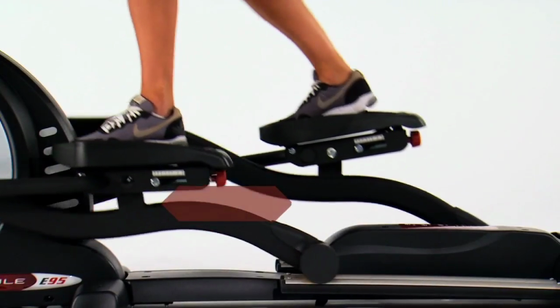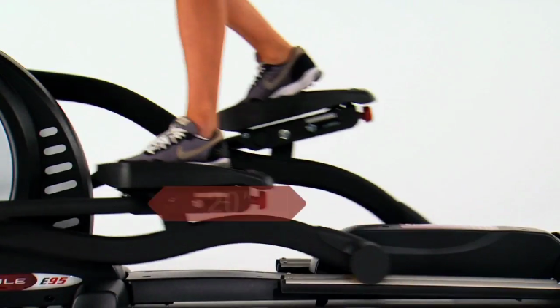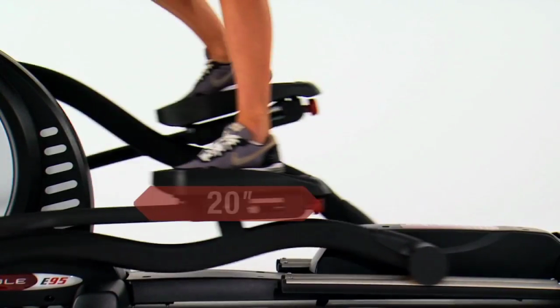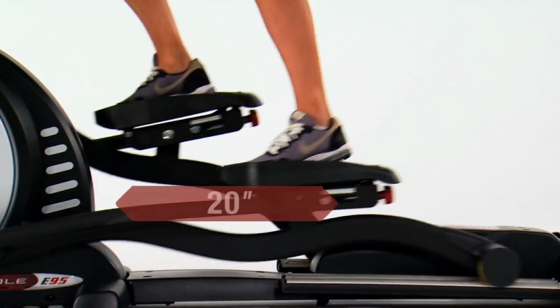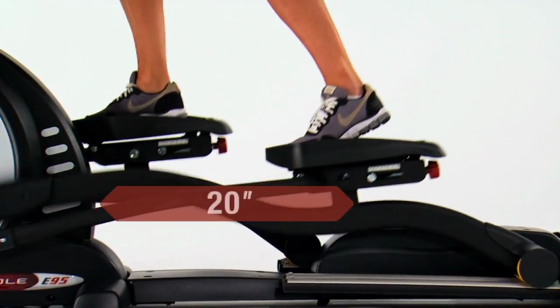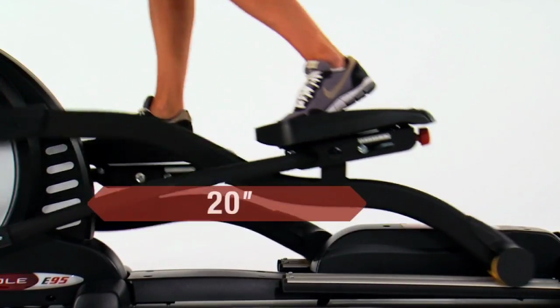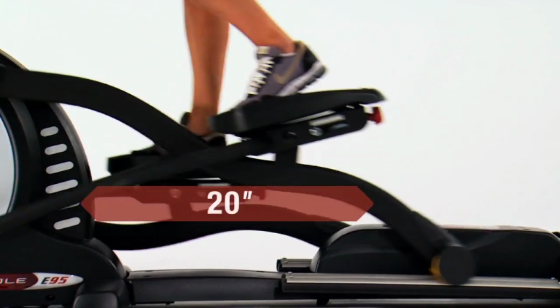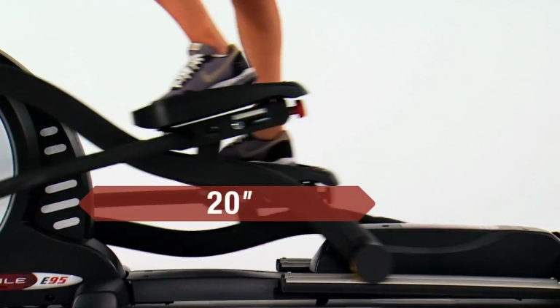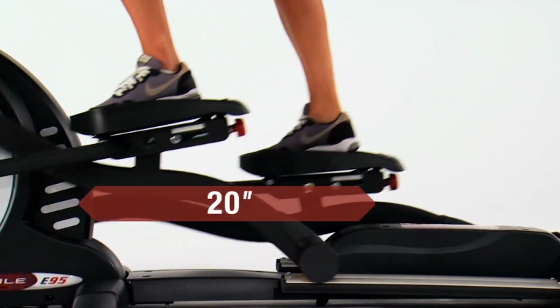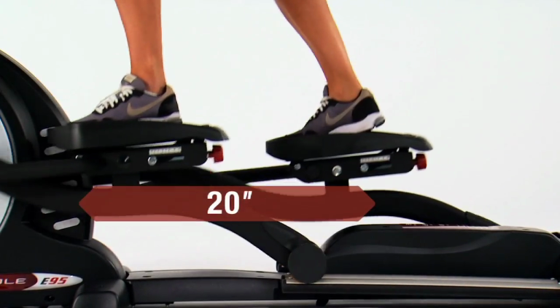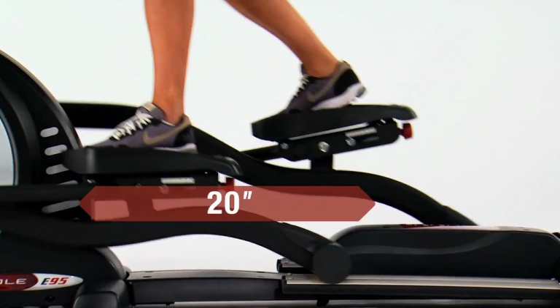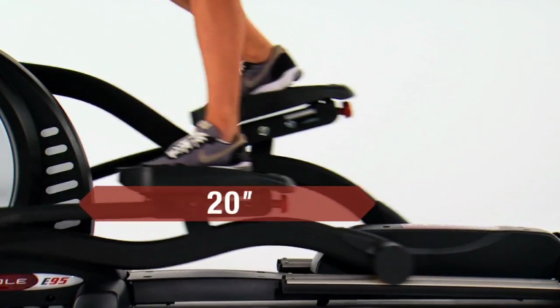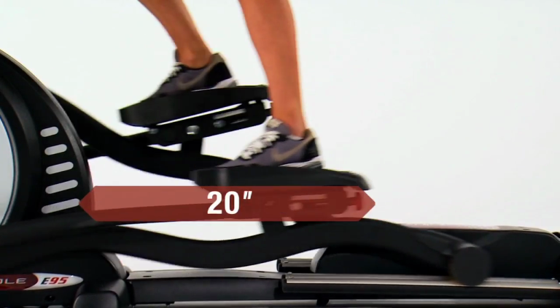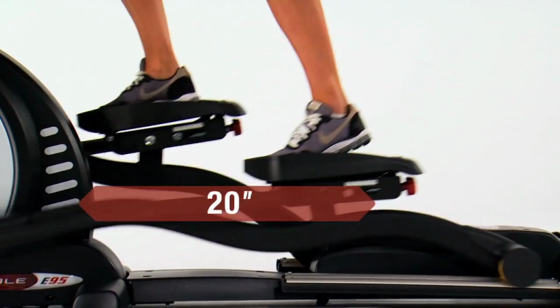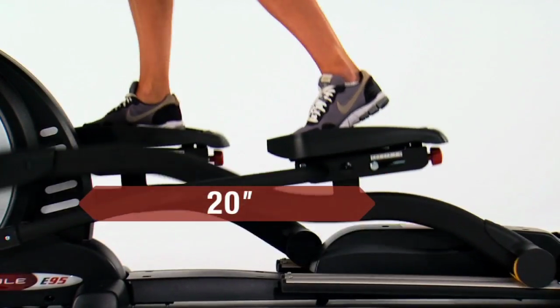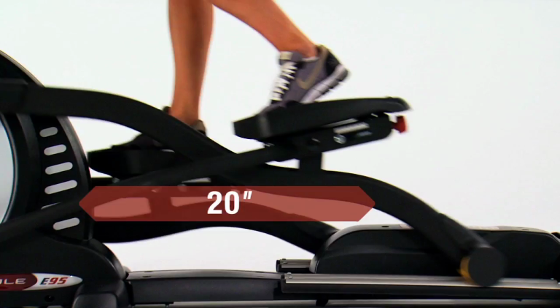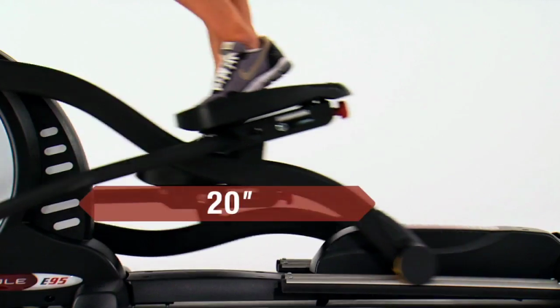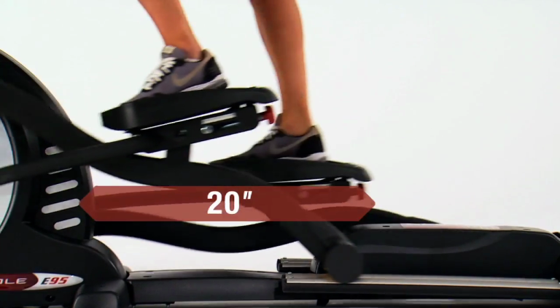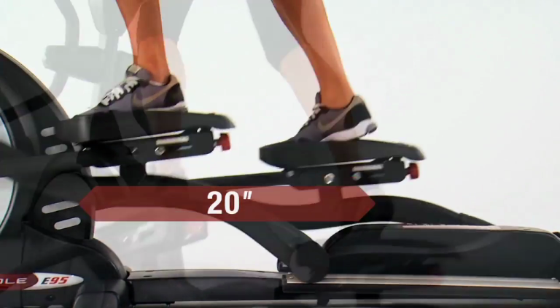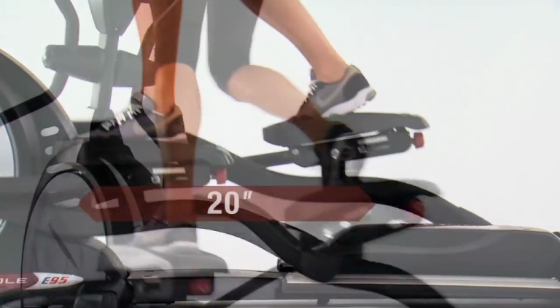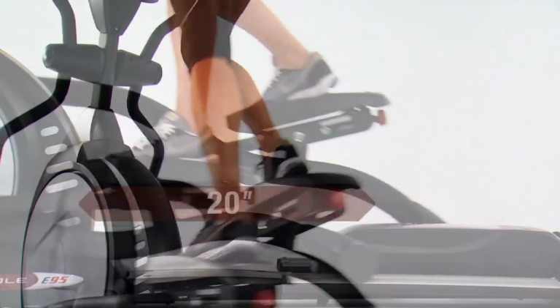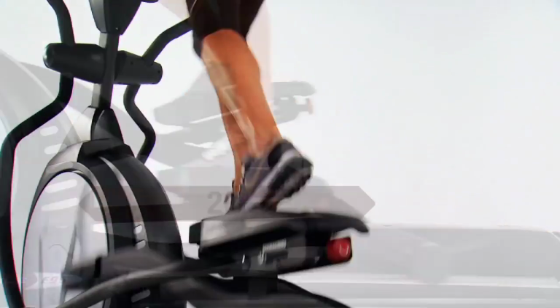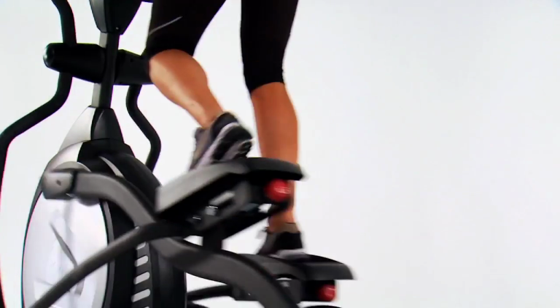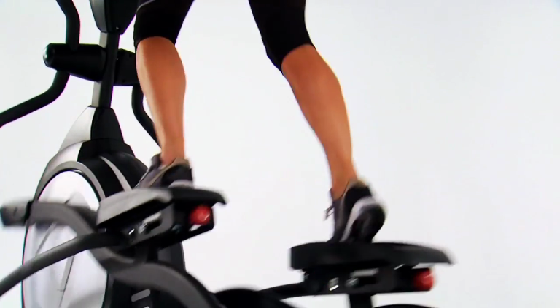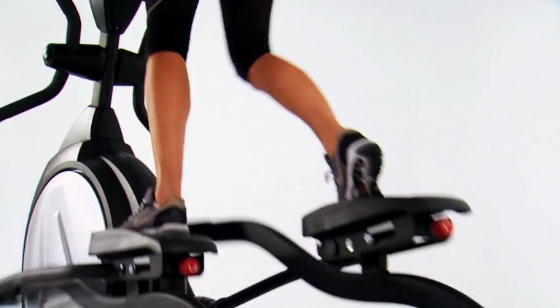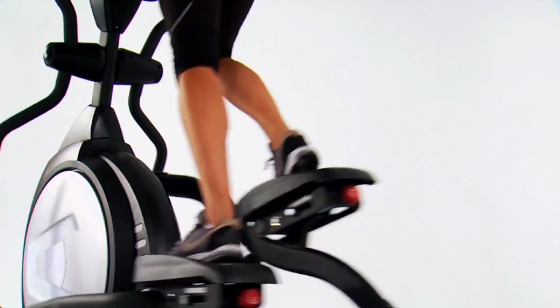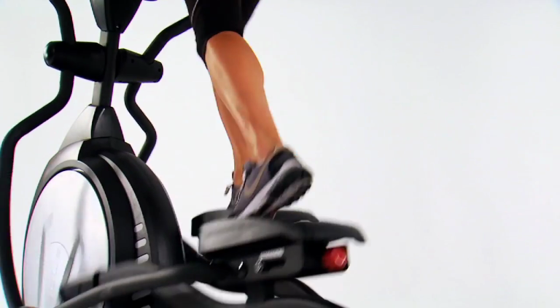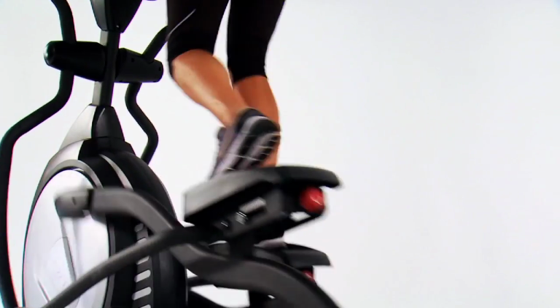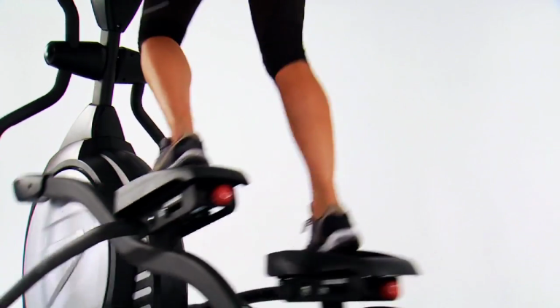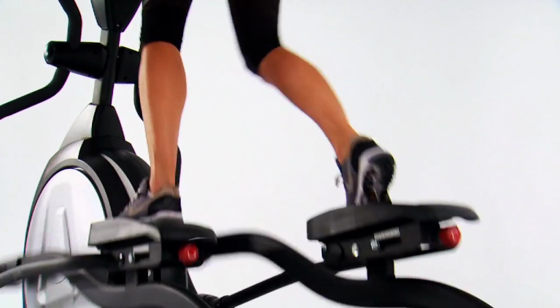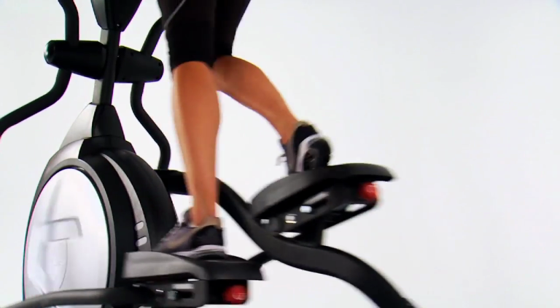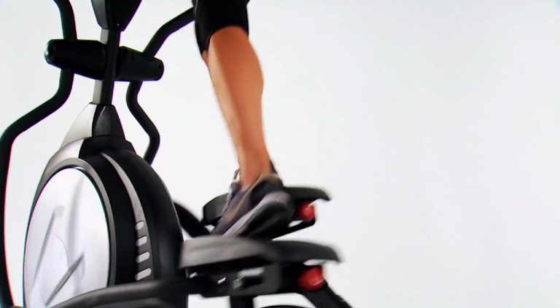The long 20-inch stride length gives you the full range of motion, helping you build long, lean muscles.